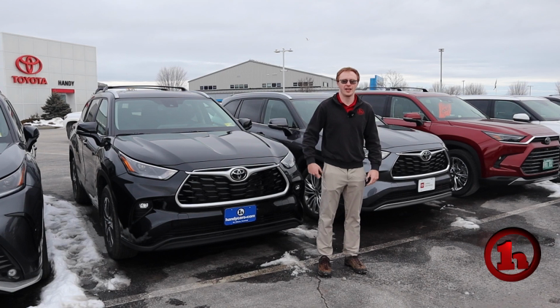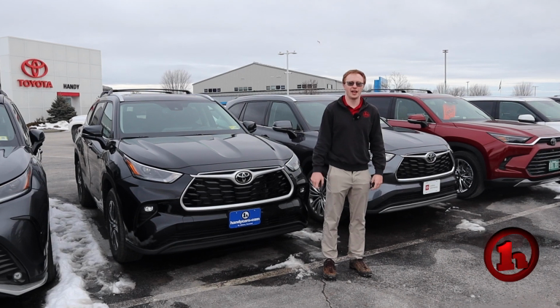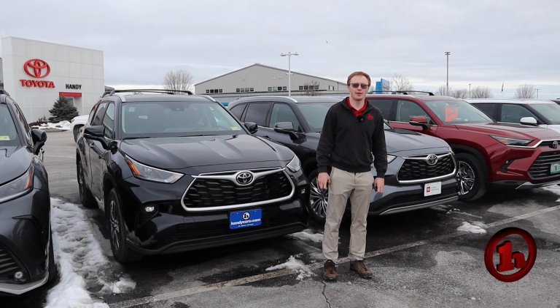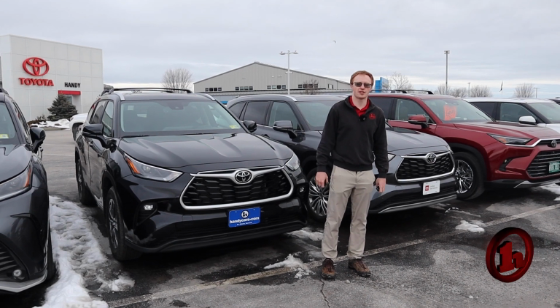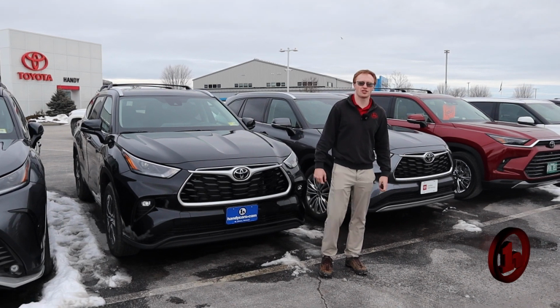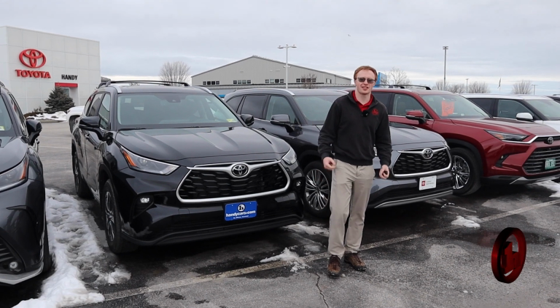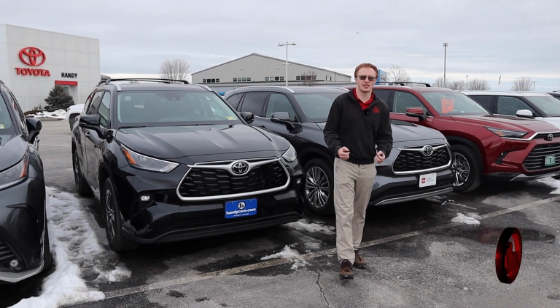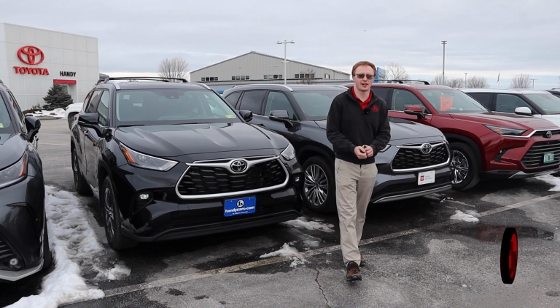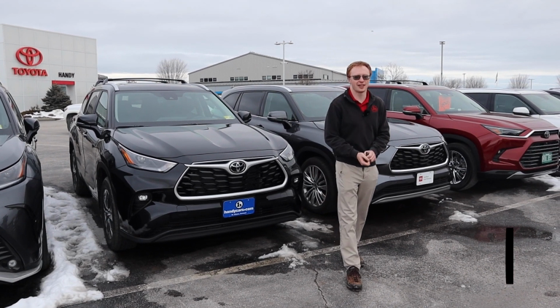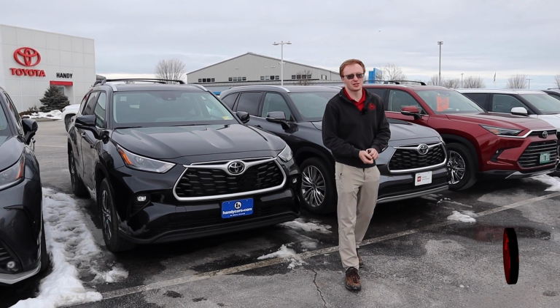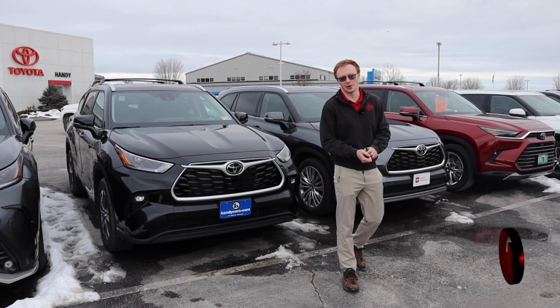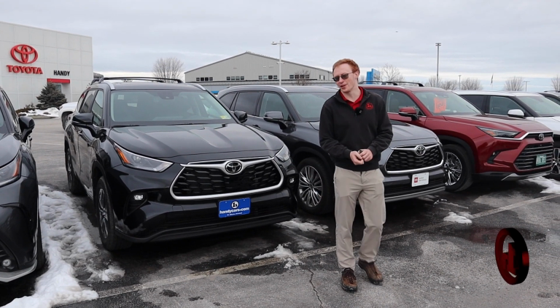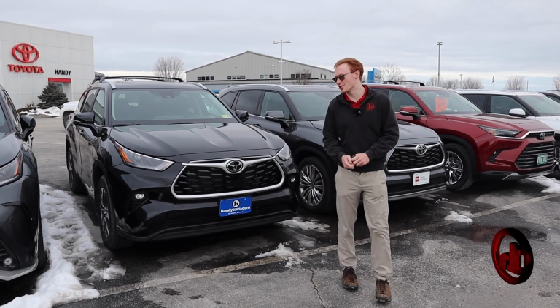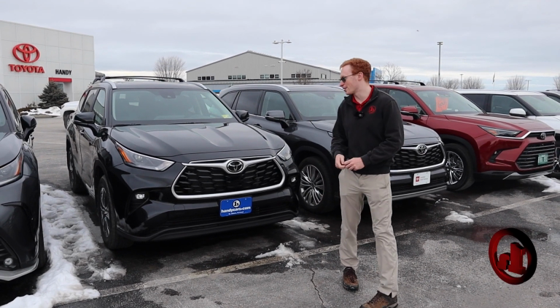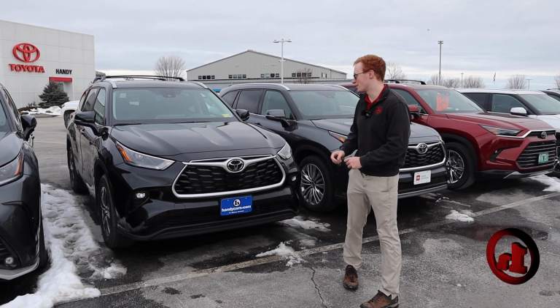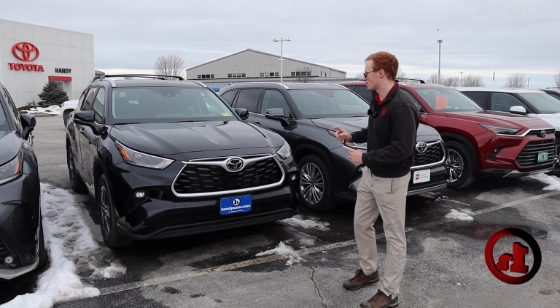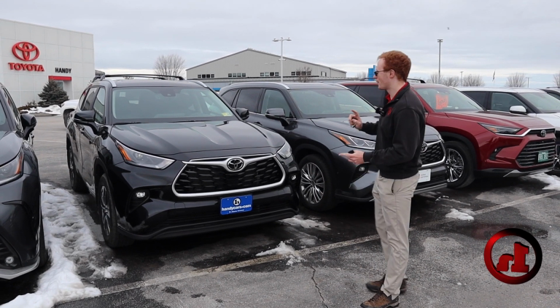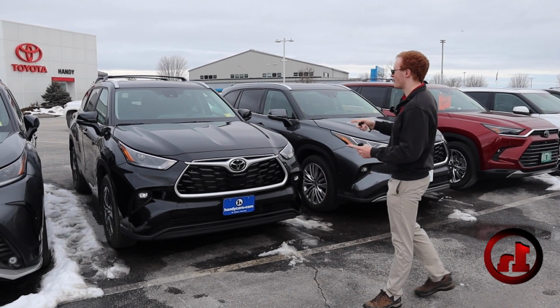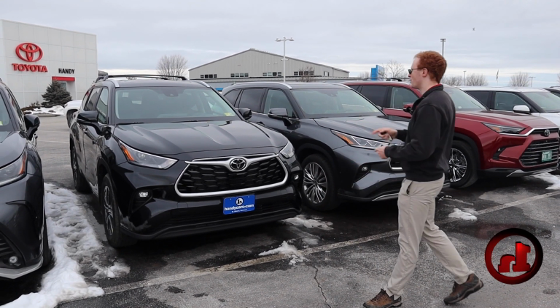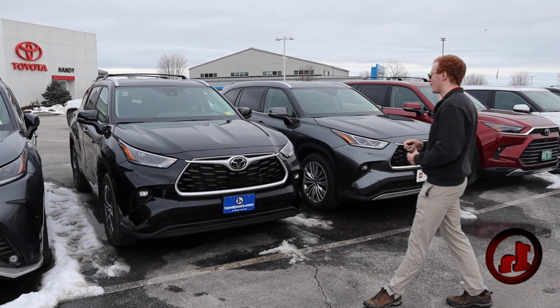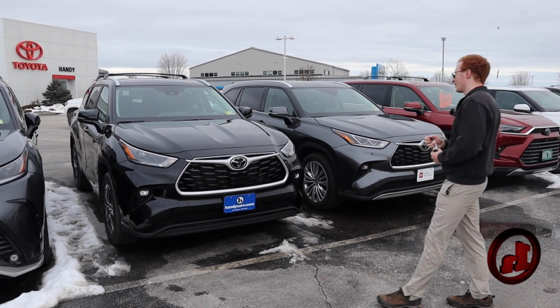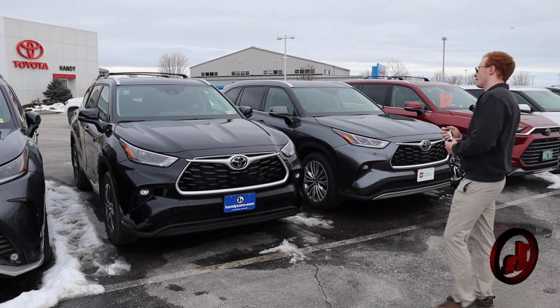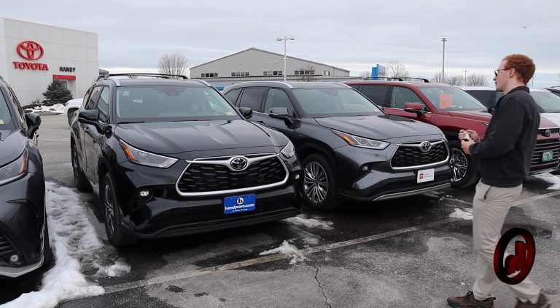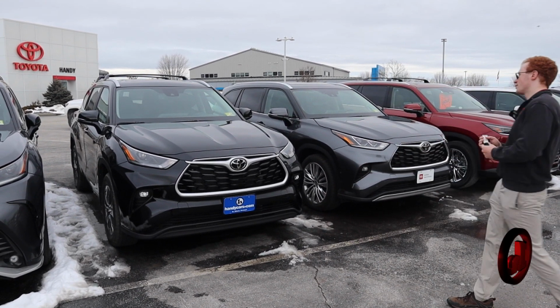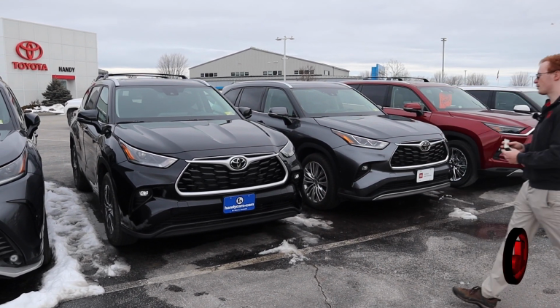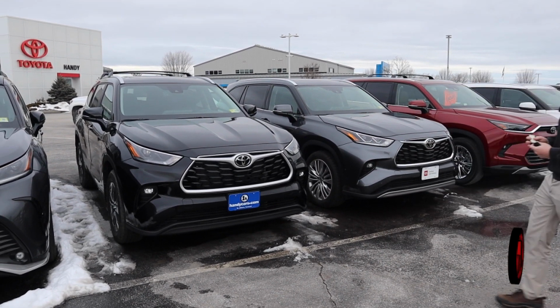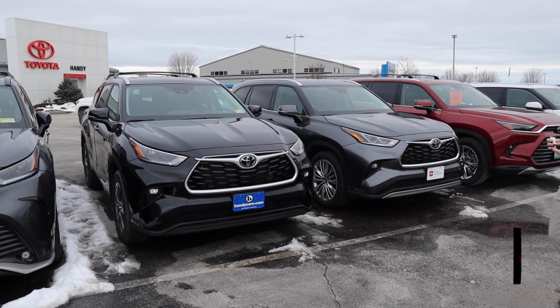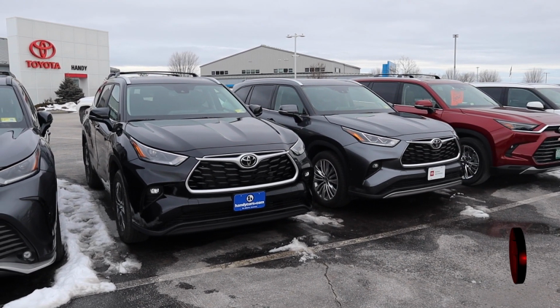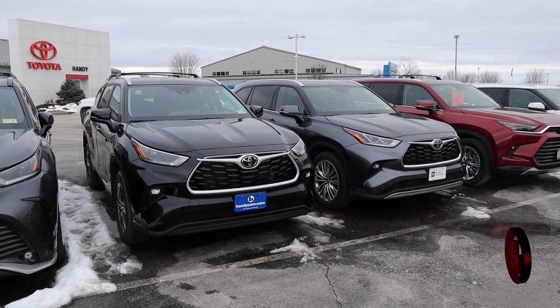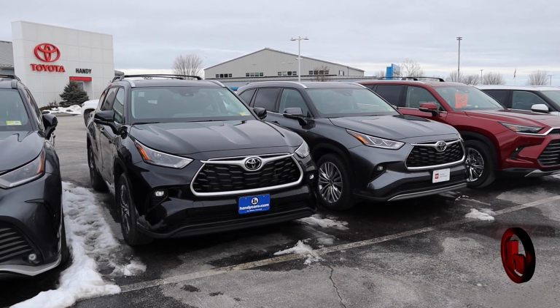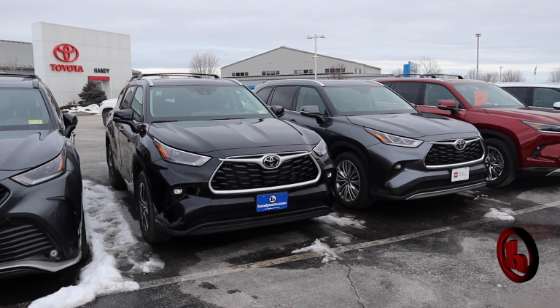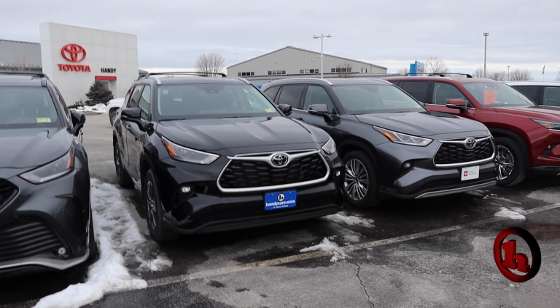Hey Abbey, this is Jesse here at Handy Toyota. Just wanted to show you around a new Highlander because you were interested in leasing one.